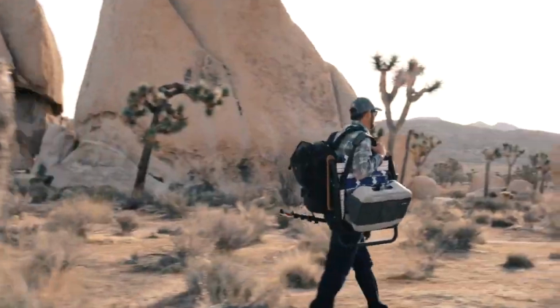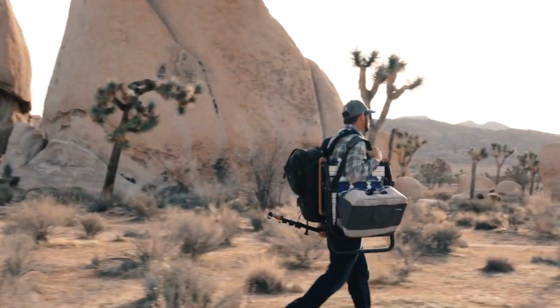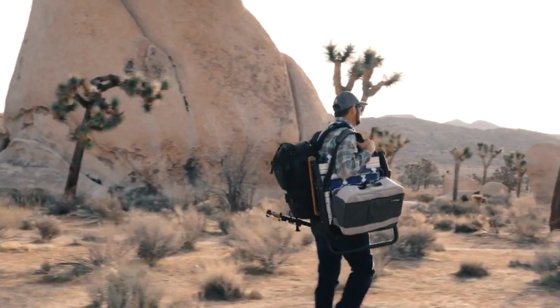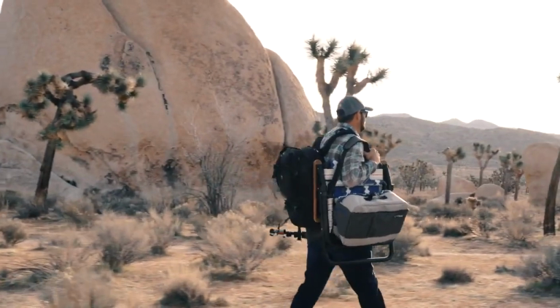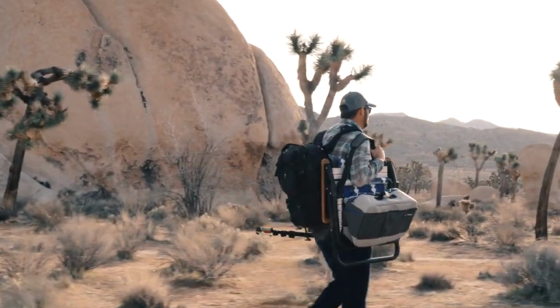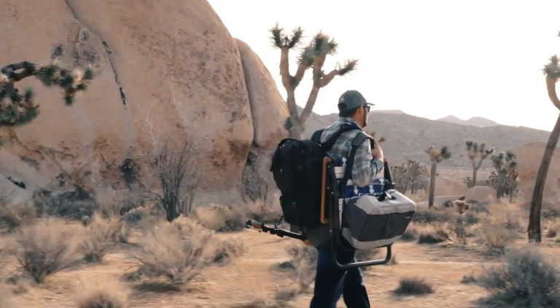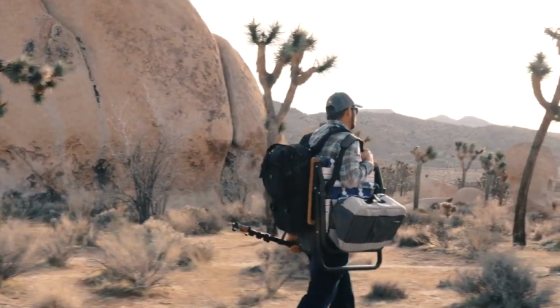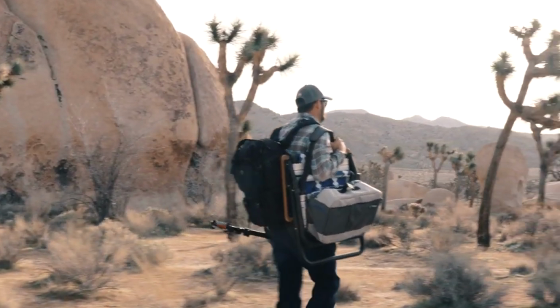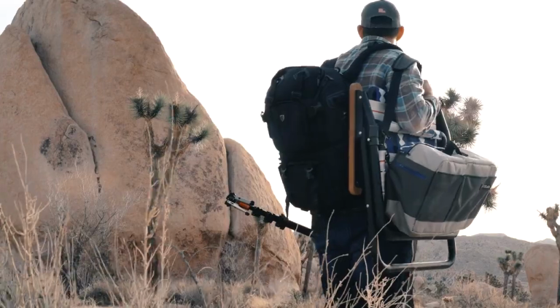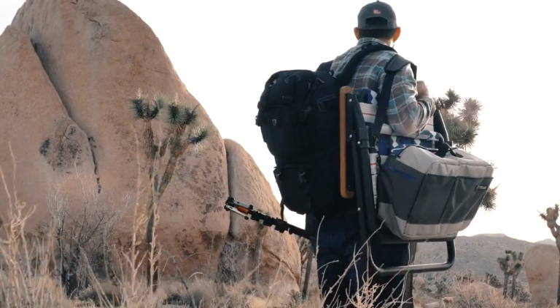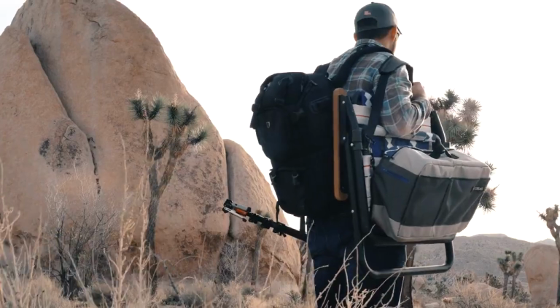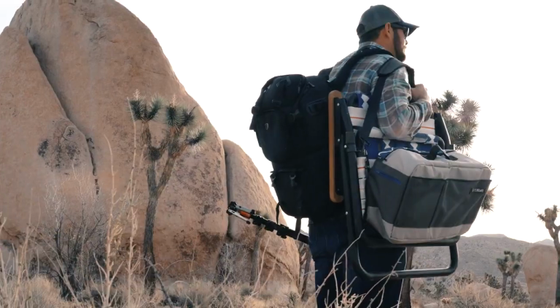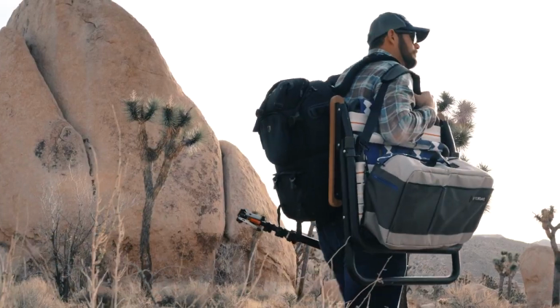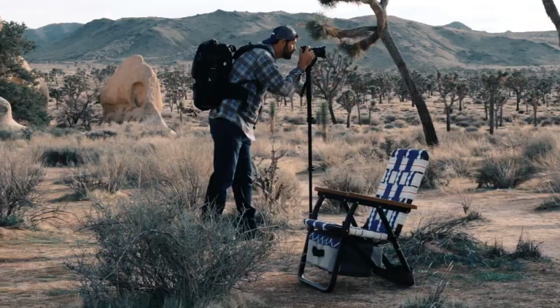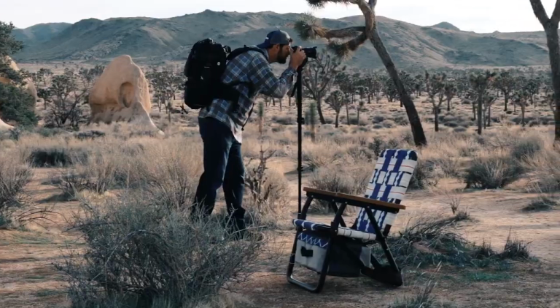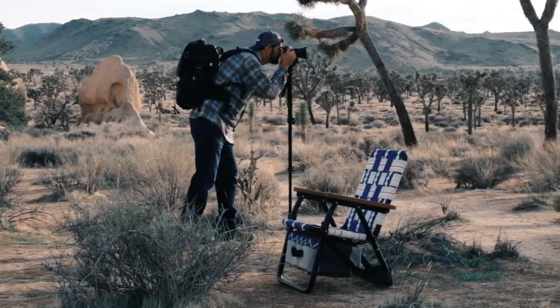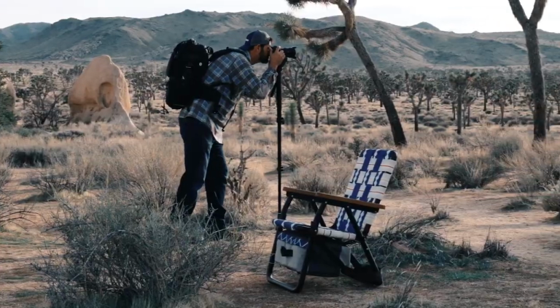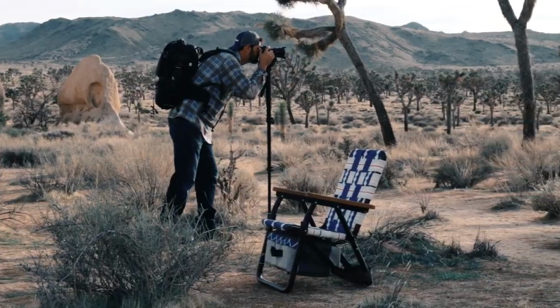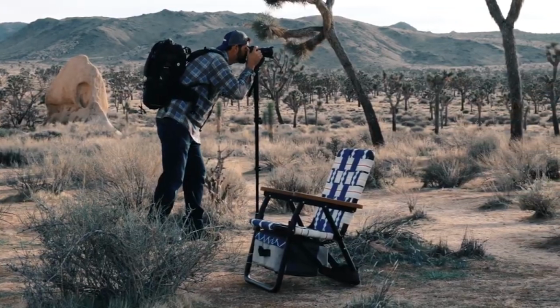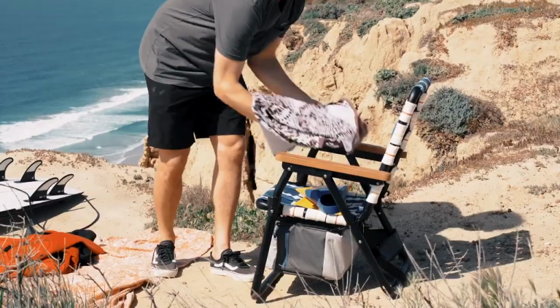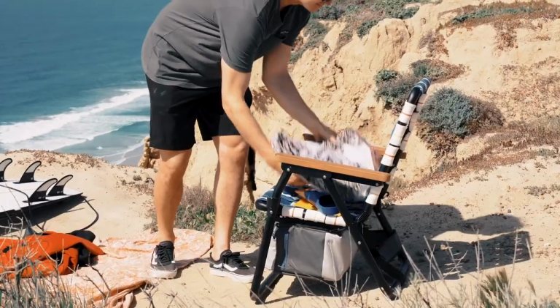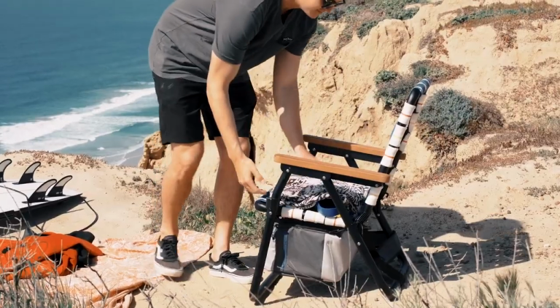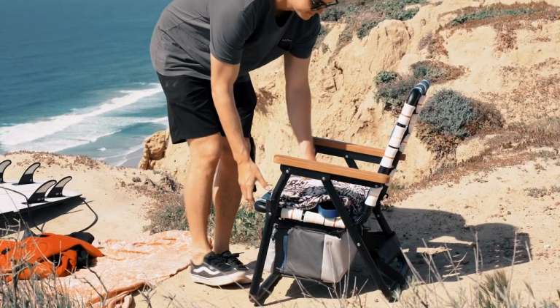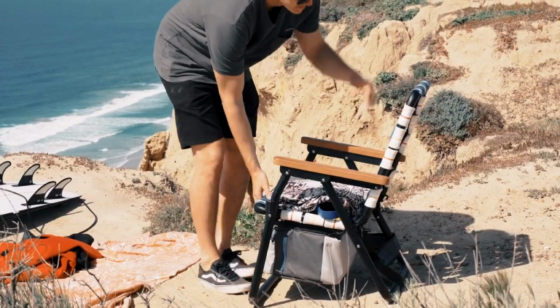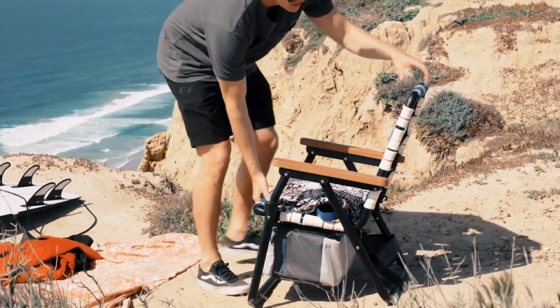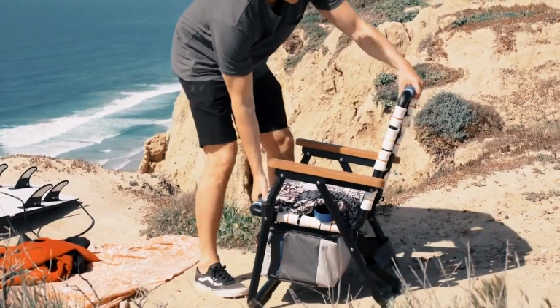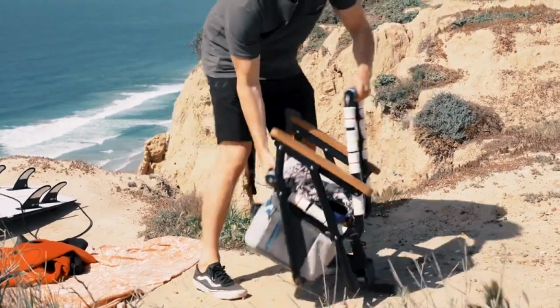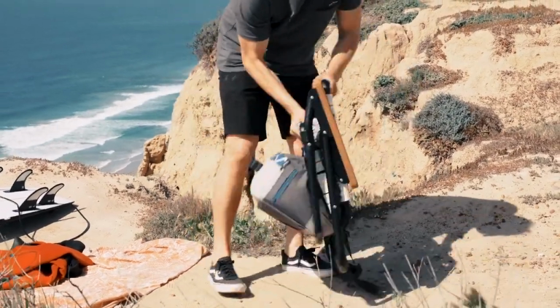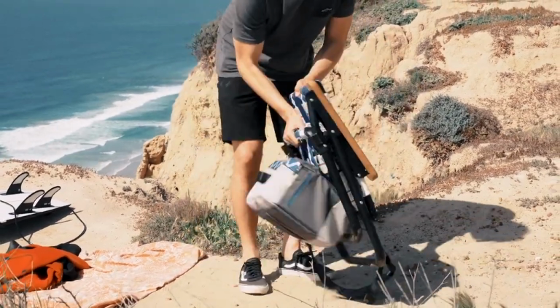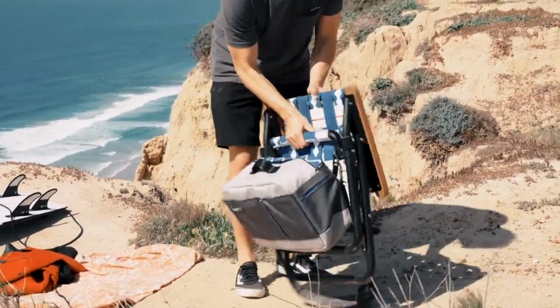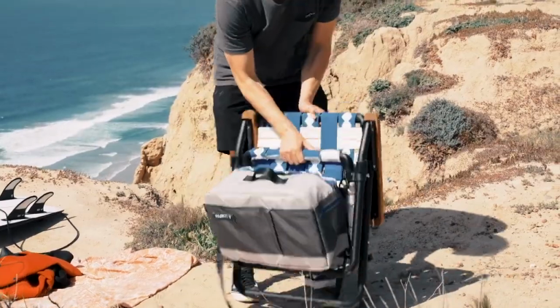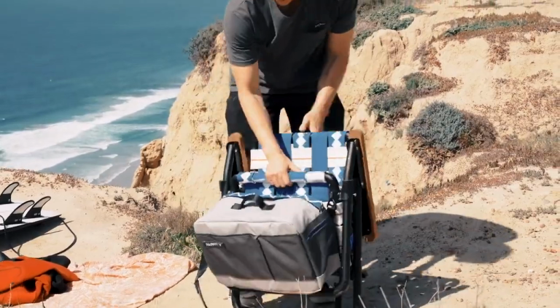The carry strap allows for simple, hands-free transportation to and from your base camp, and the folding enclosure allows you to securely carry additional items.